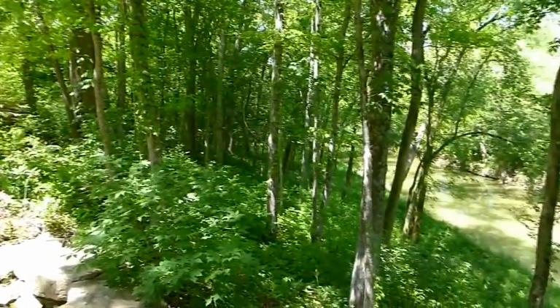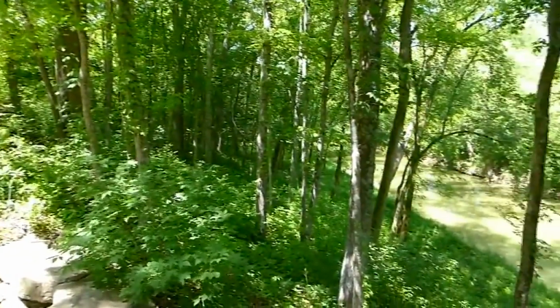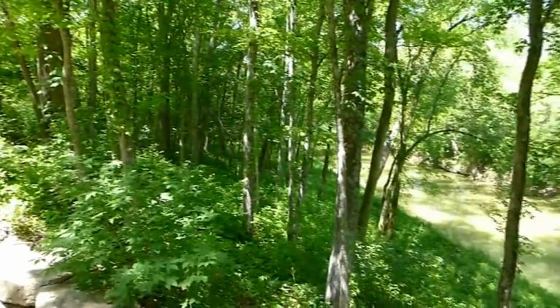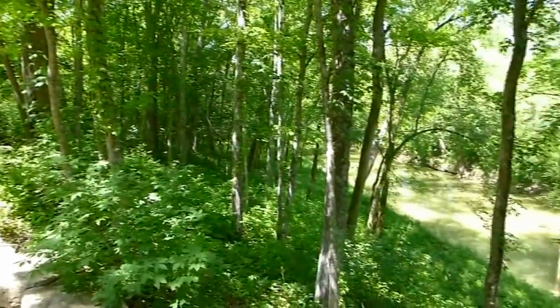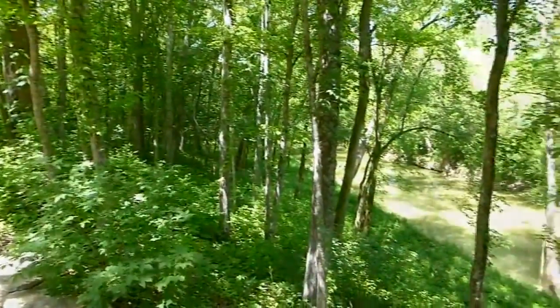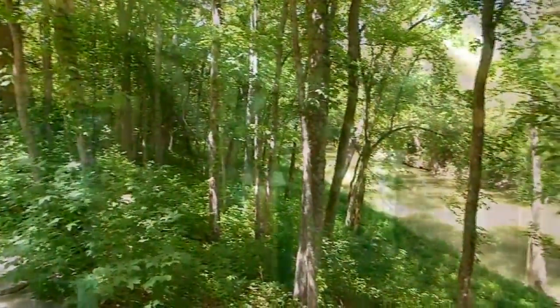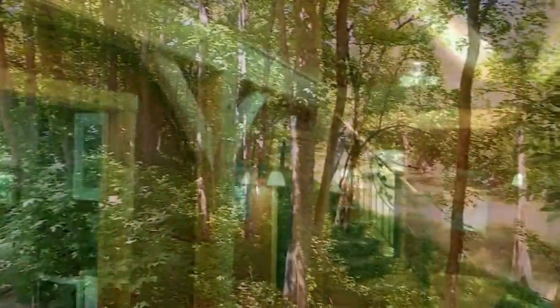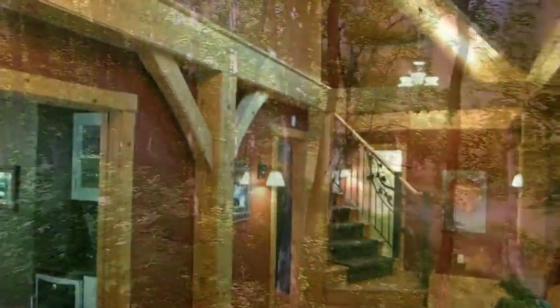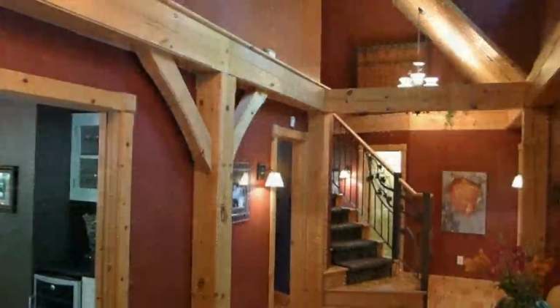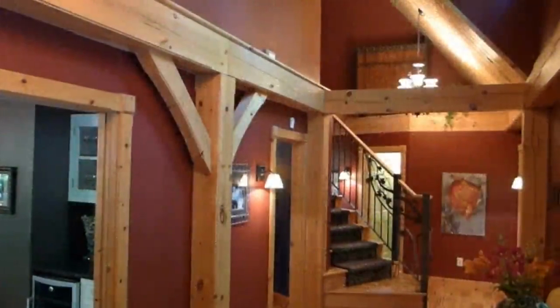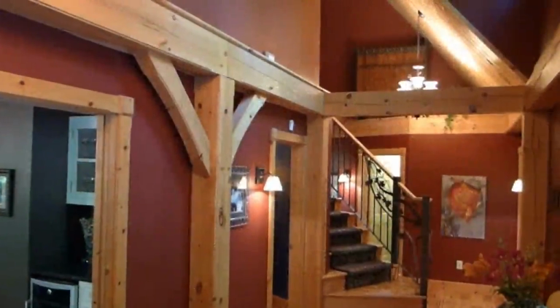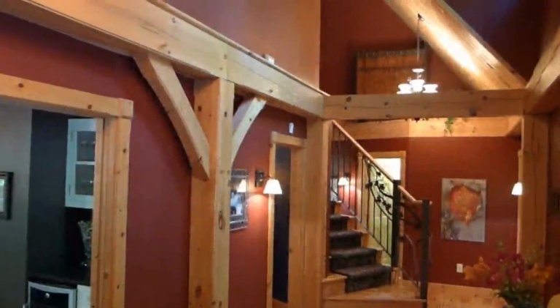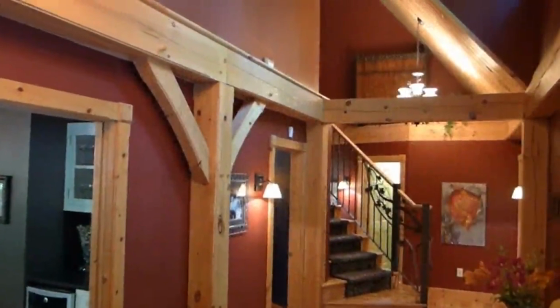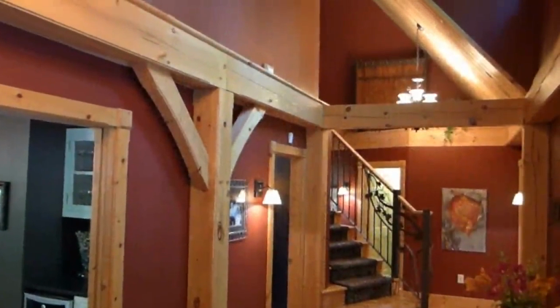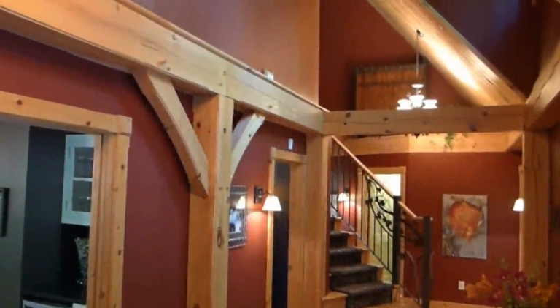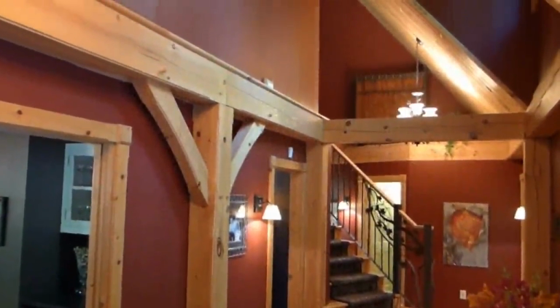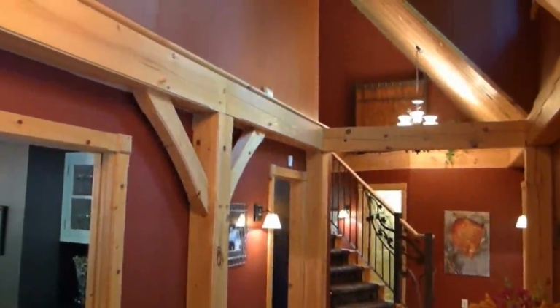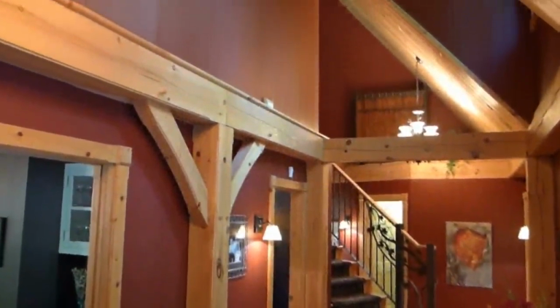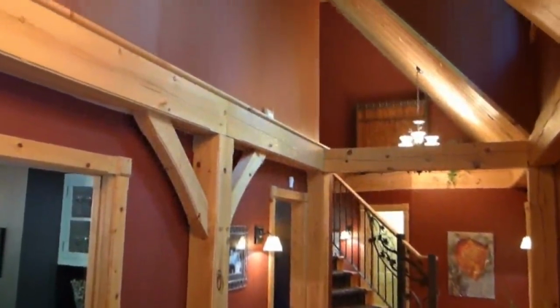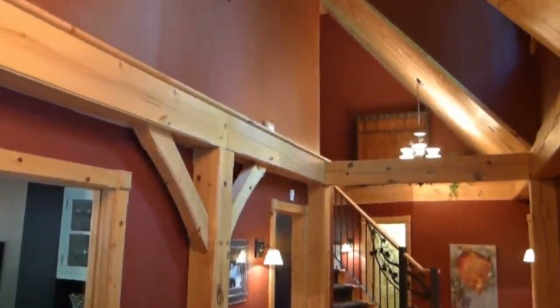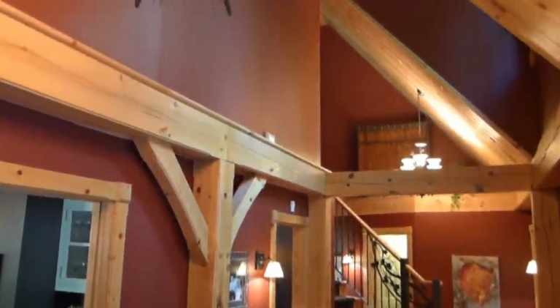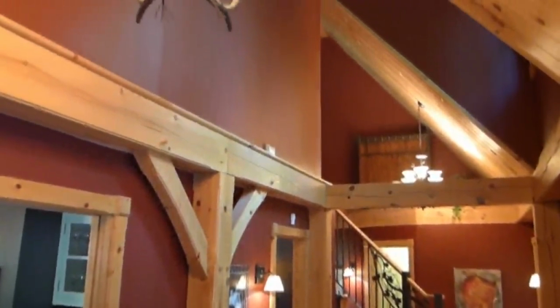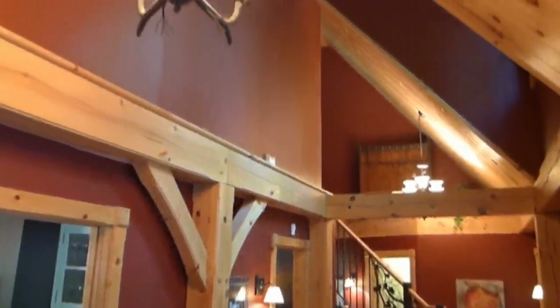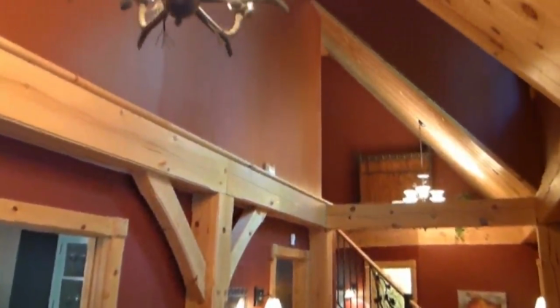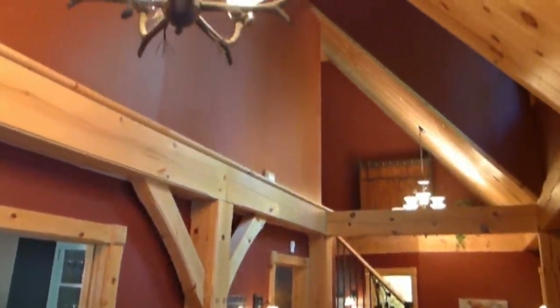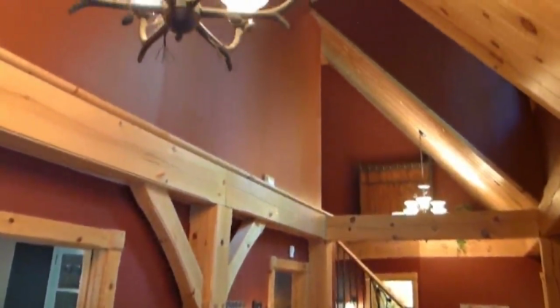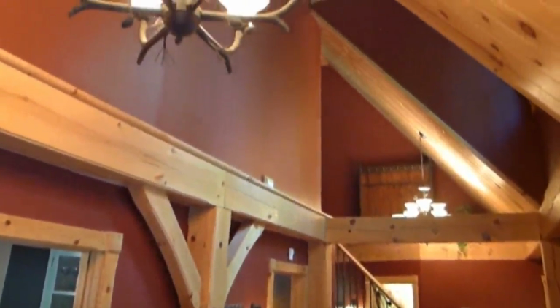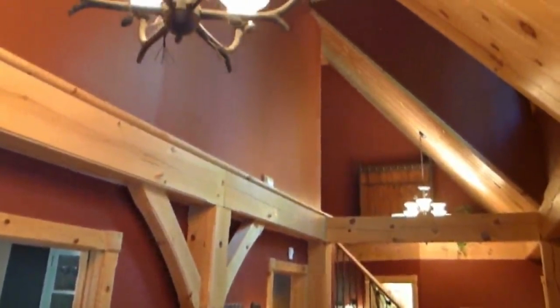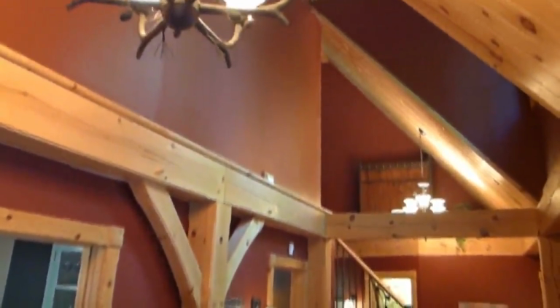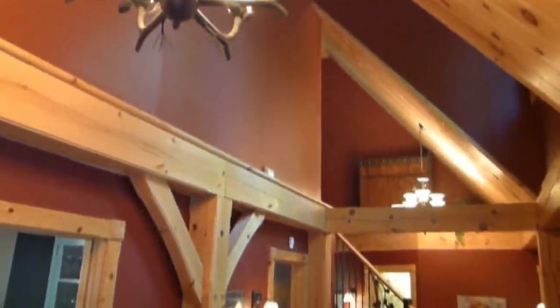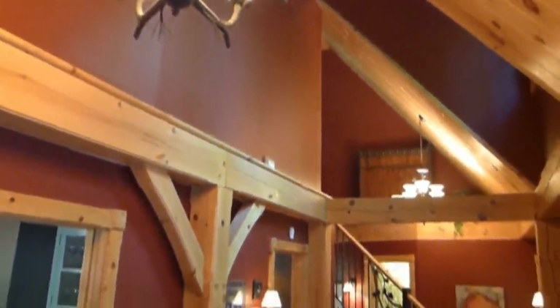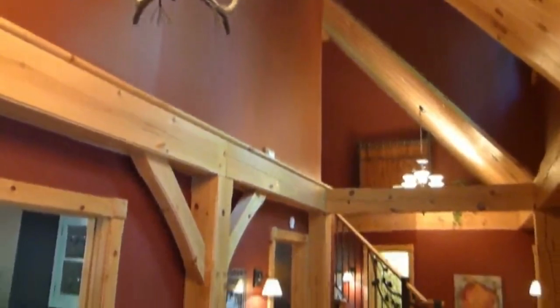When you enter the house, you are struck by the tall ceilings, massive beams, and beautiful hardwood floors.